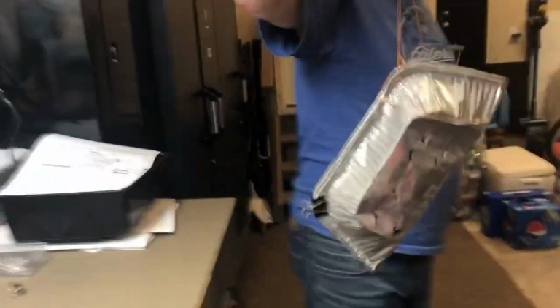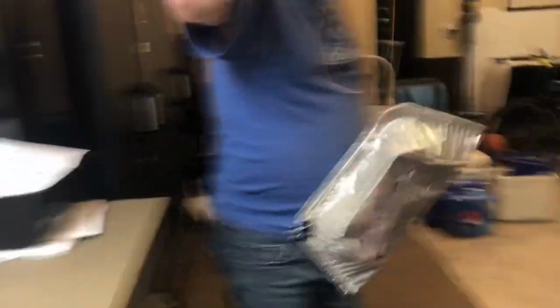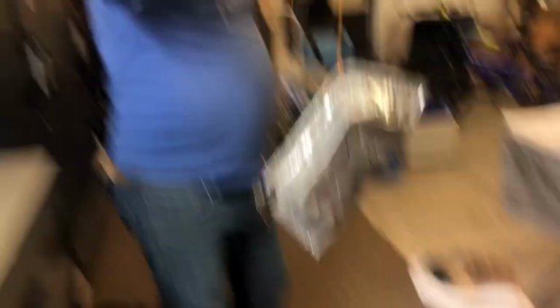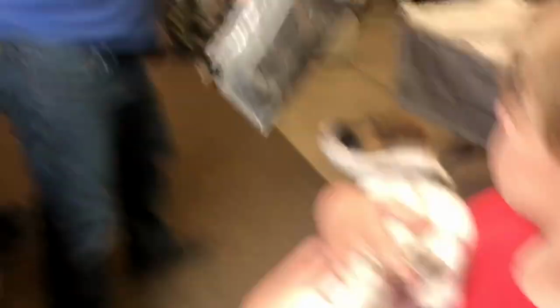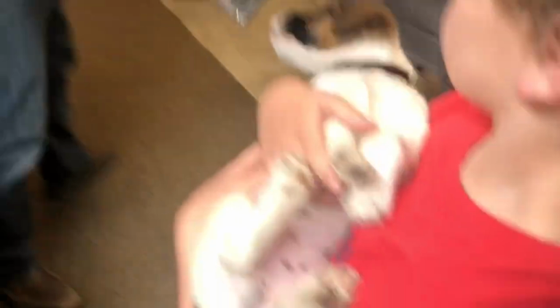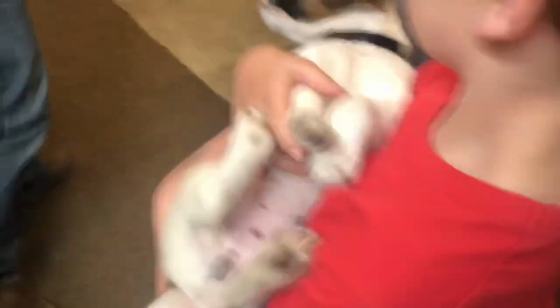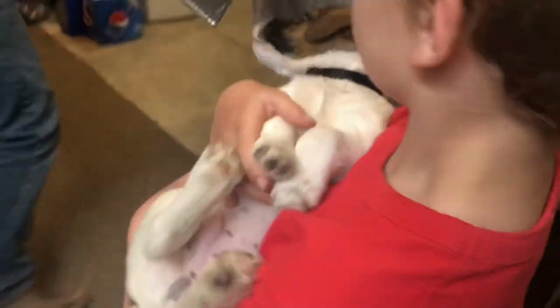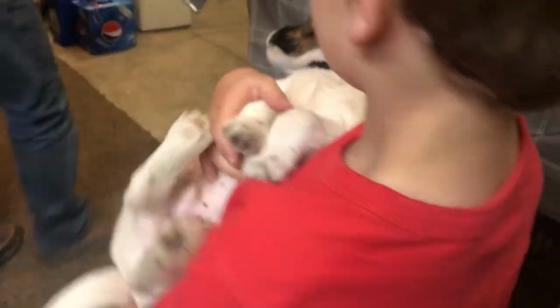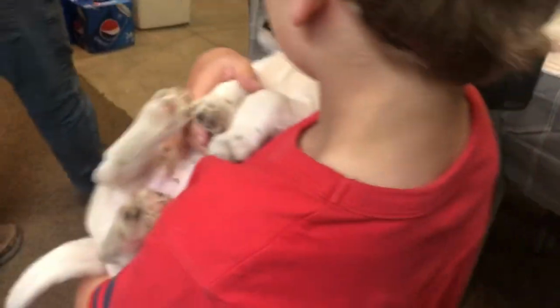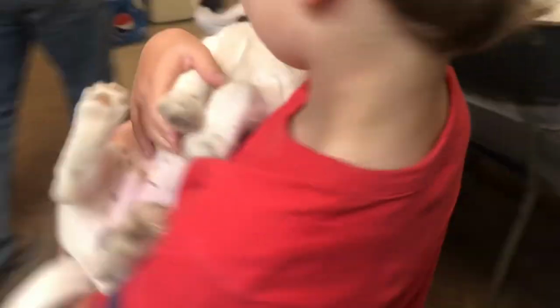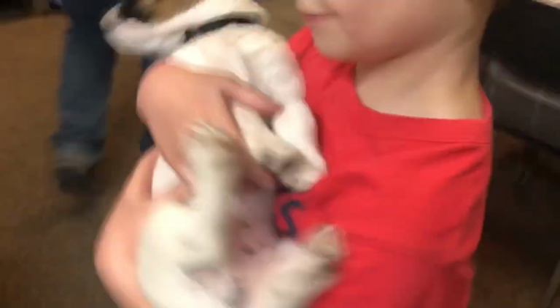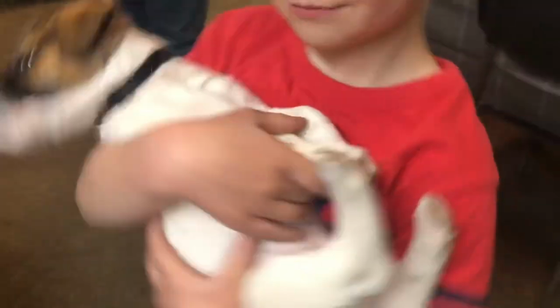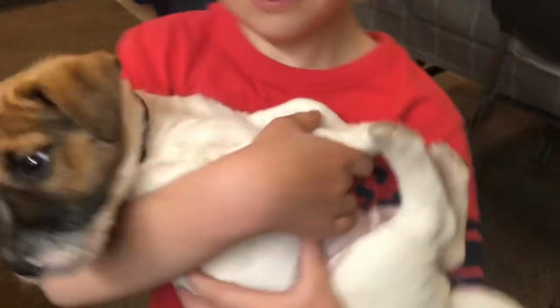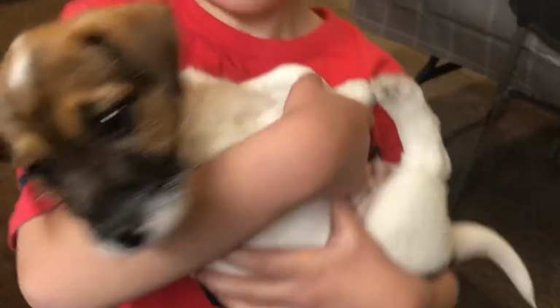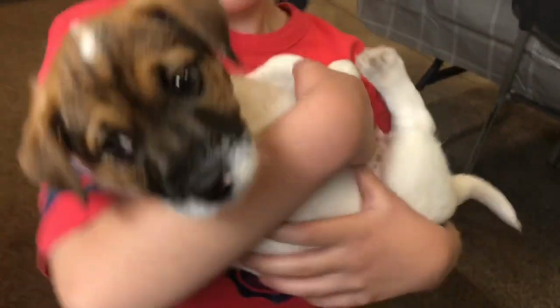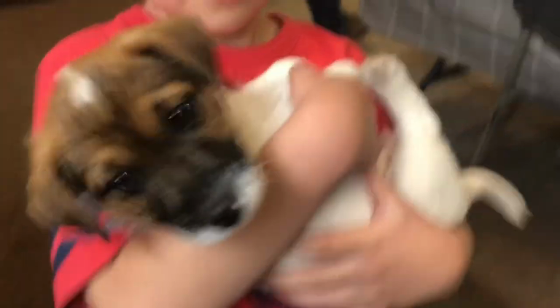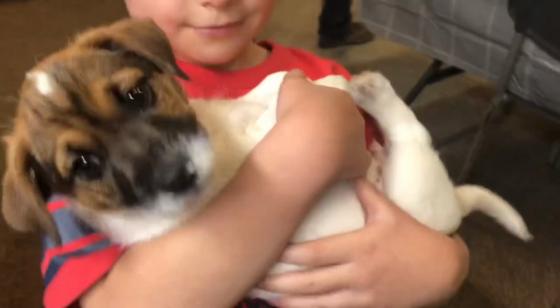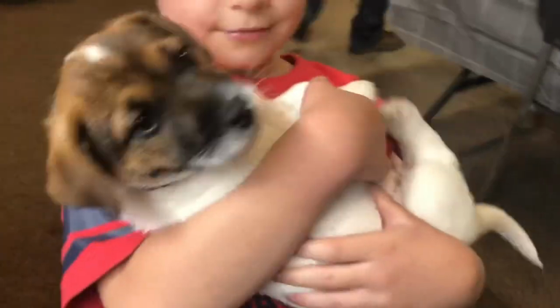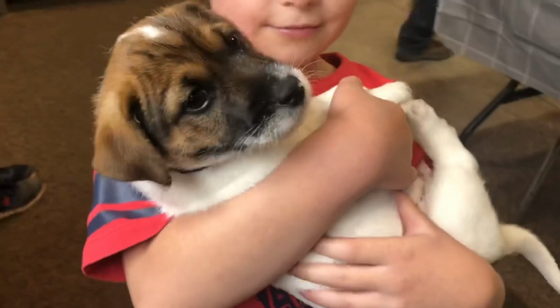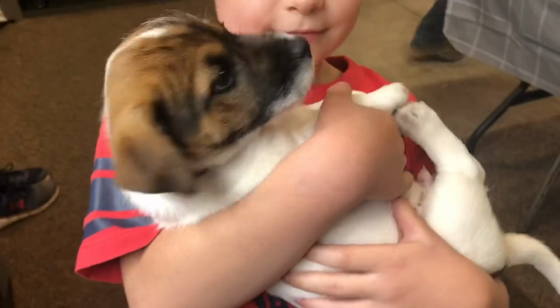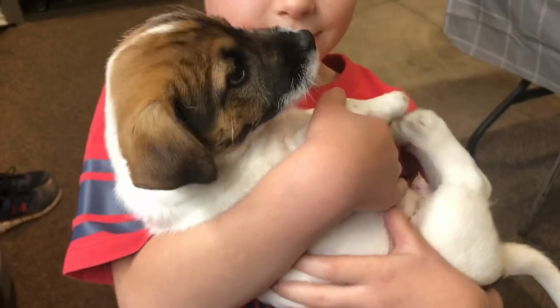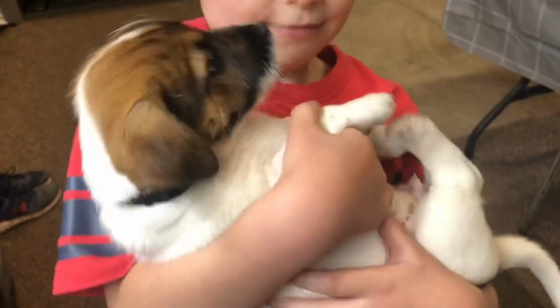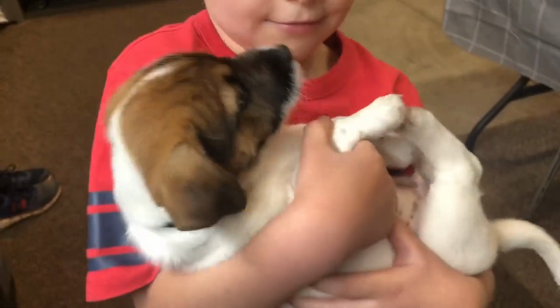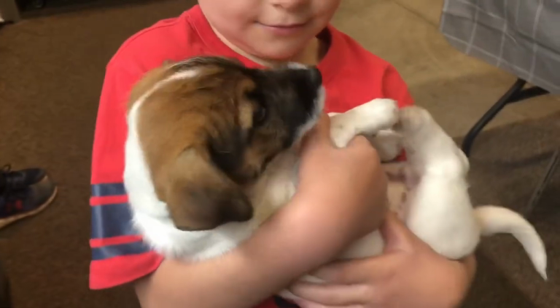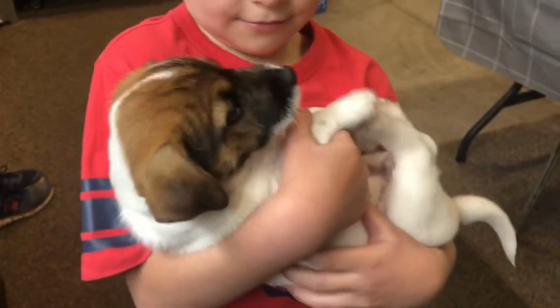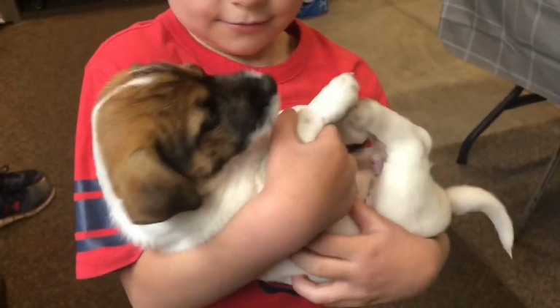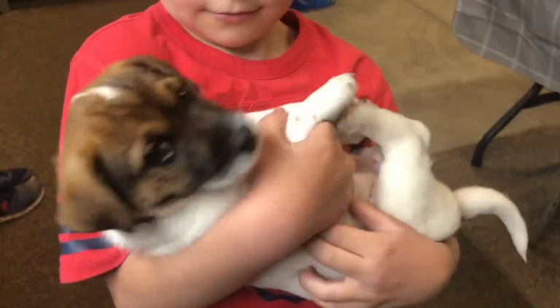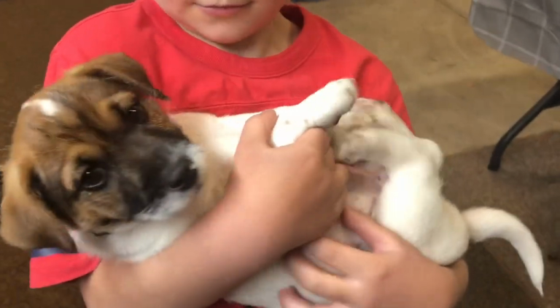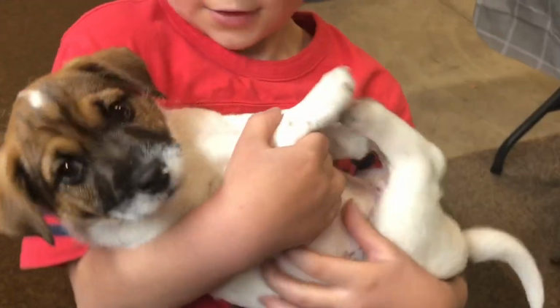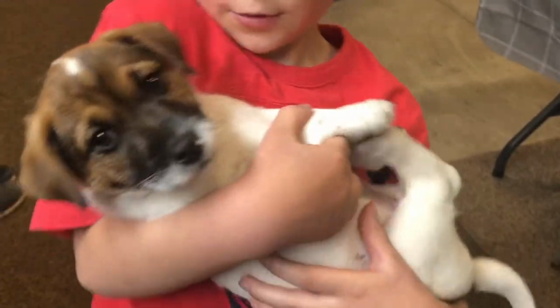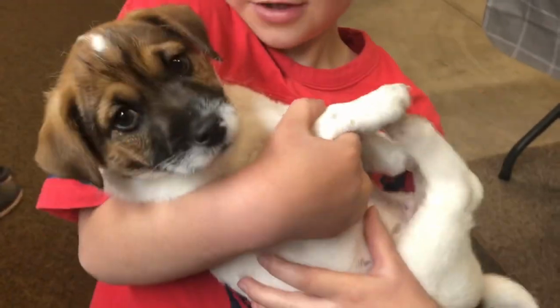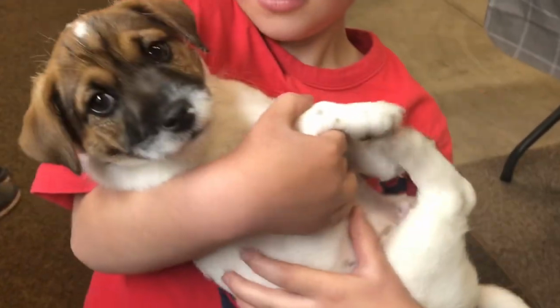And there's Sparky. Hey Sparky, what's up buddy? Sparky, look.